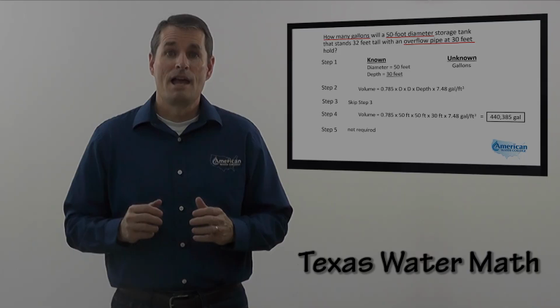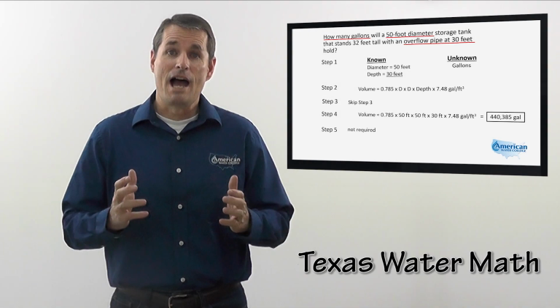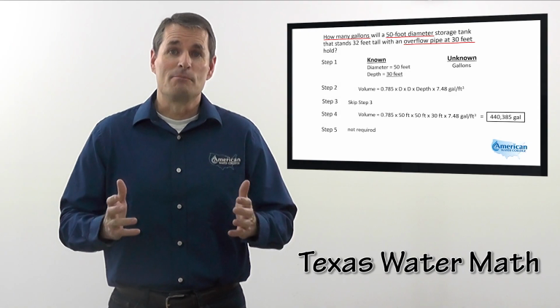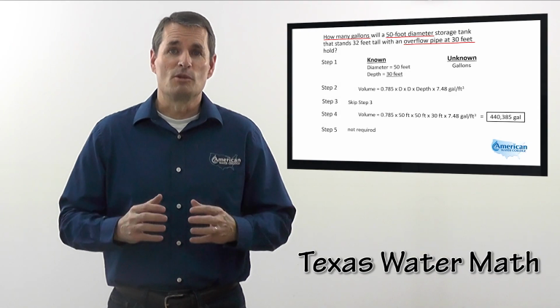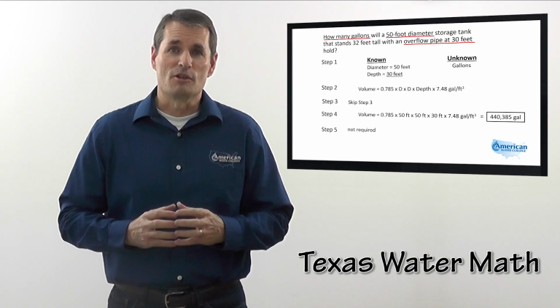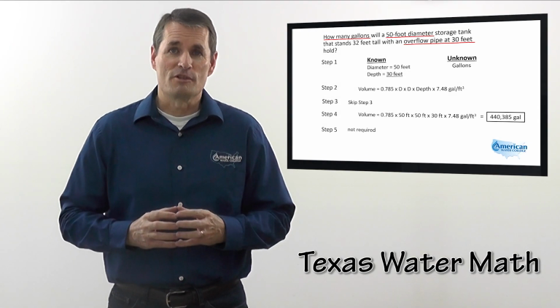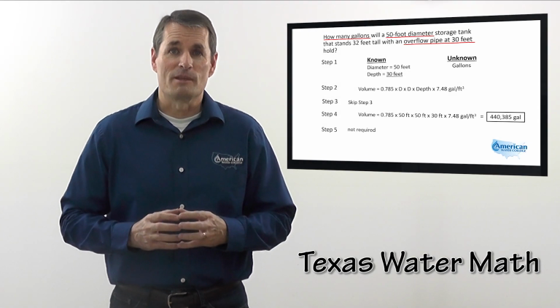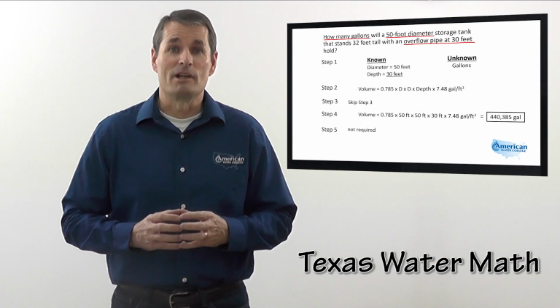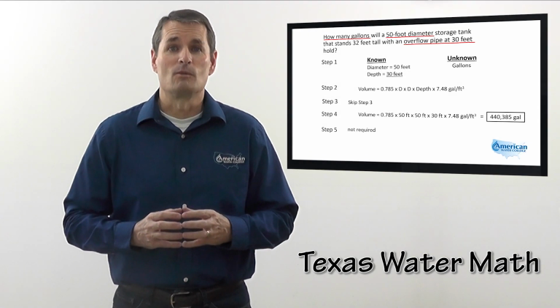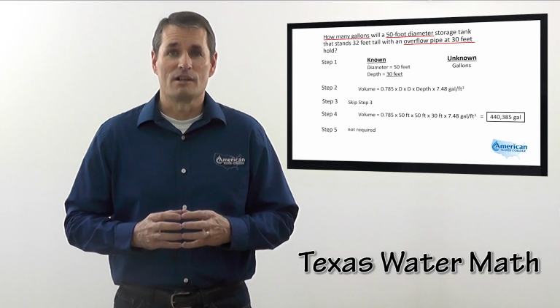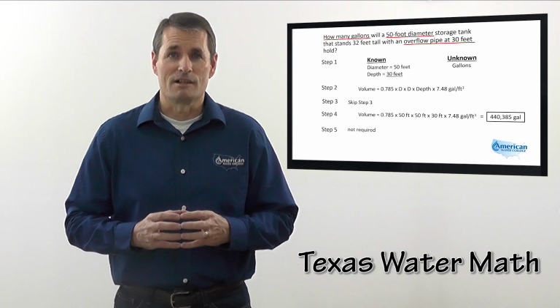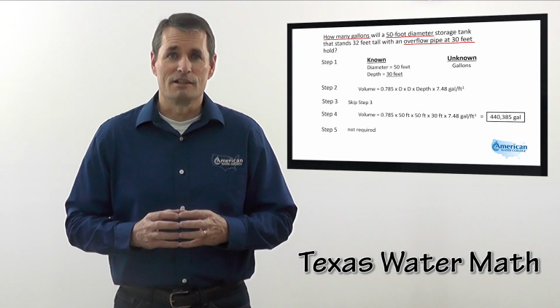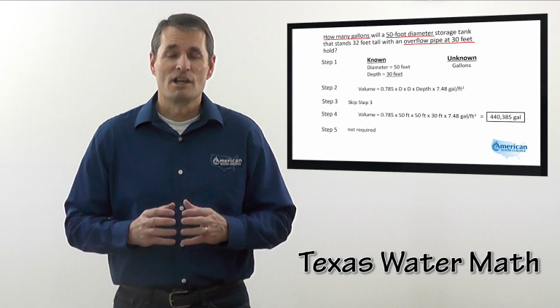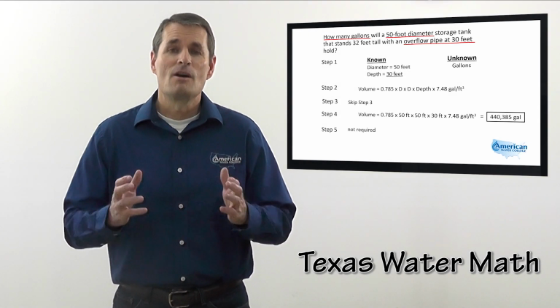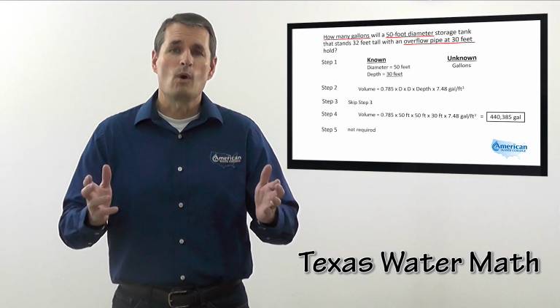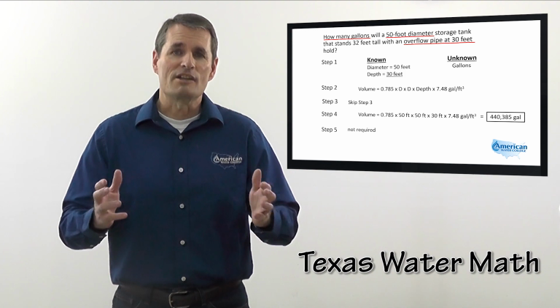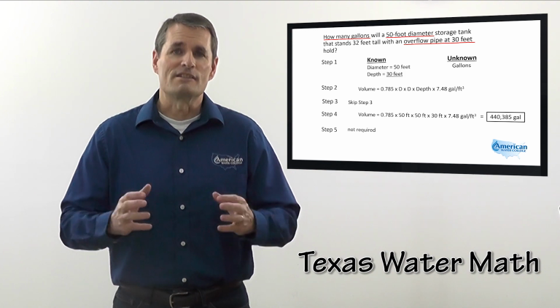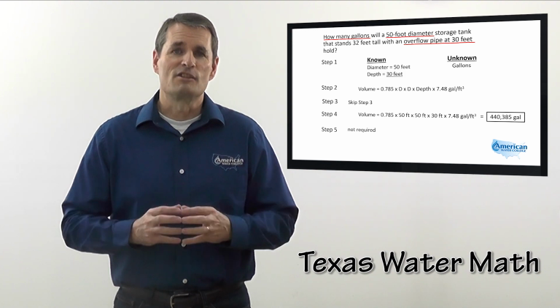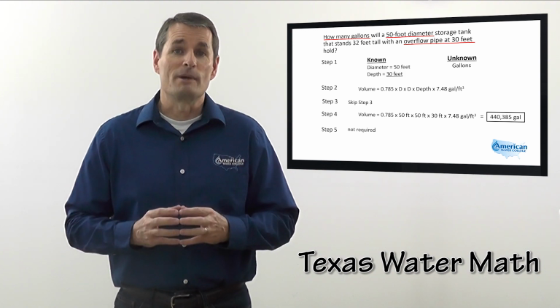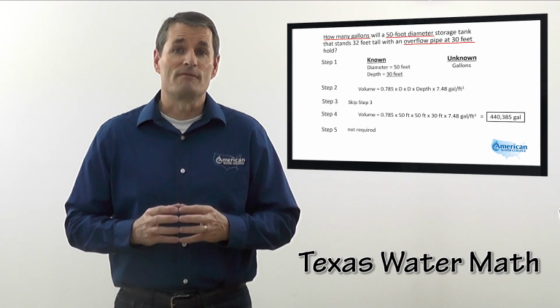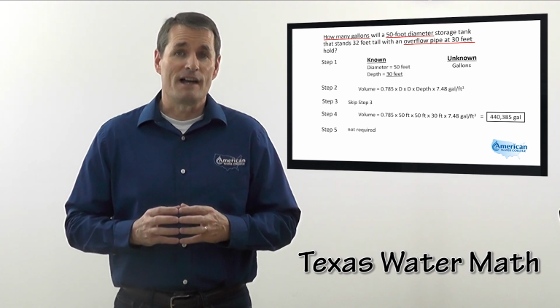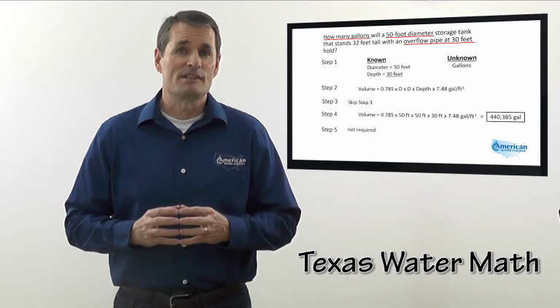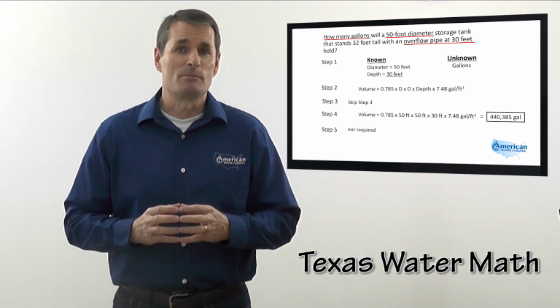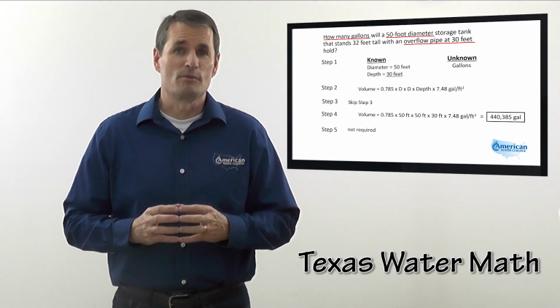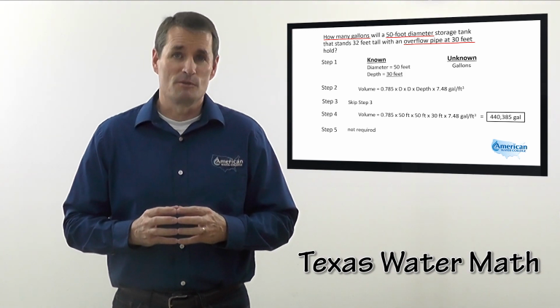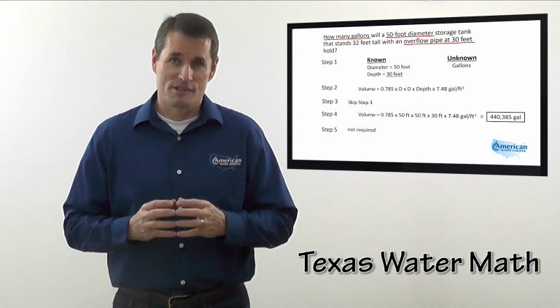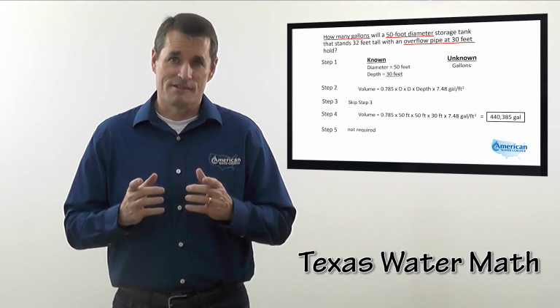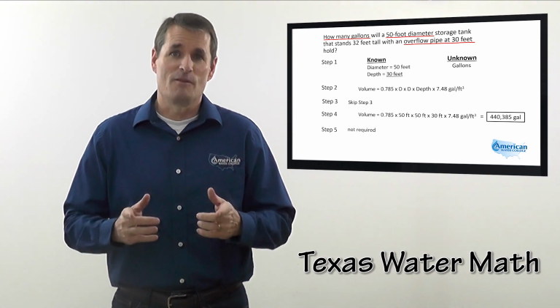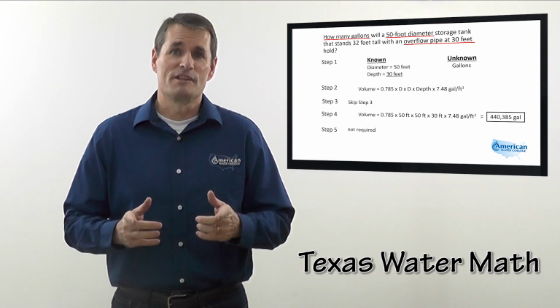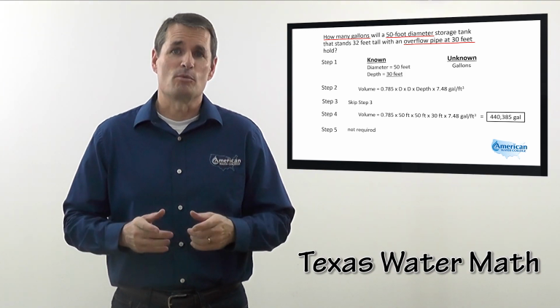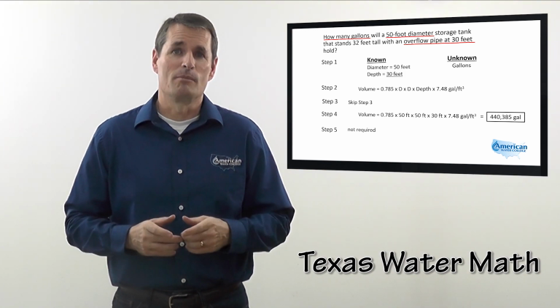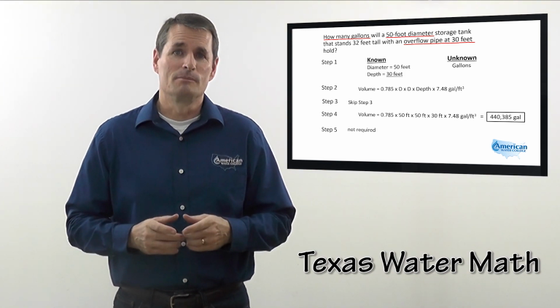I'm Joe Kirshner with American Water College. Watch as I use my five-step approach to solve this problem.